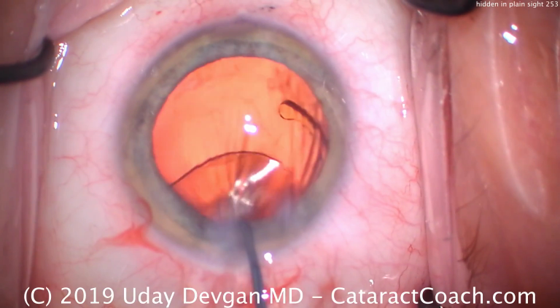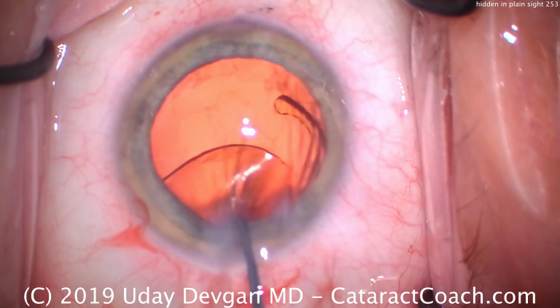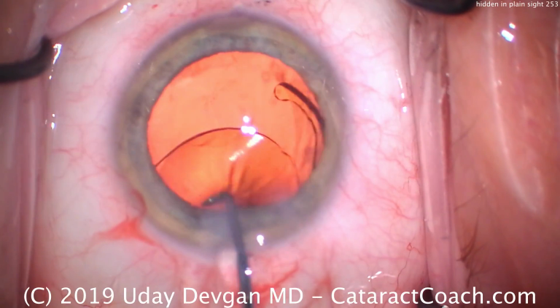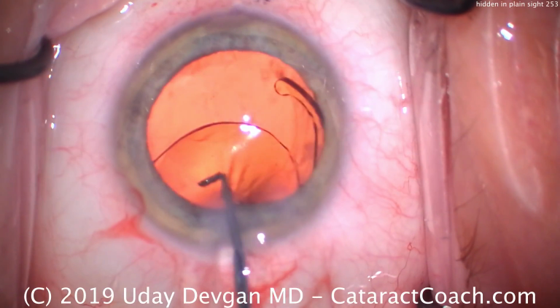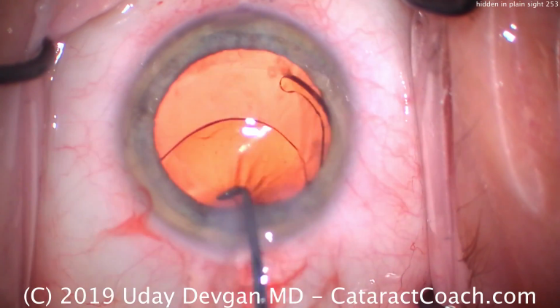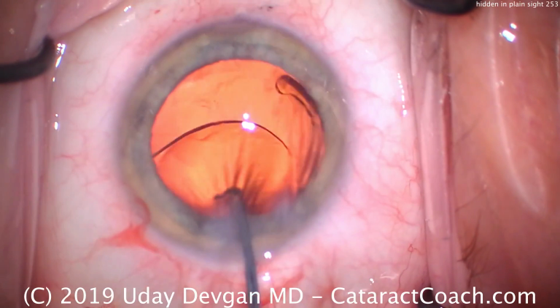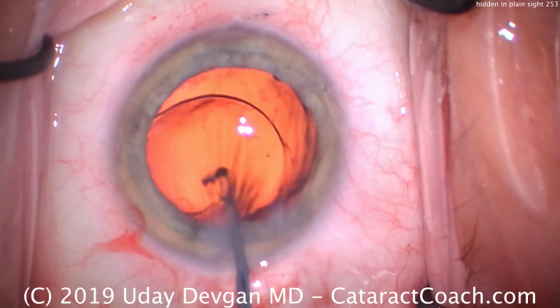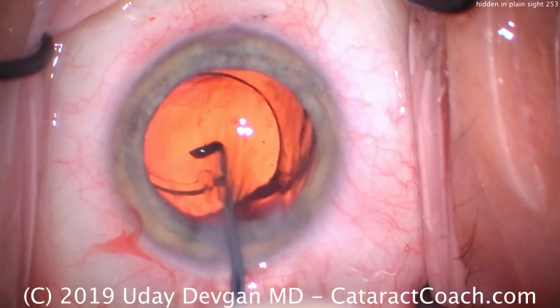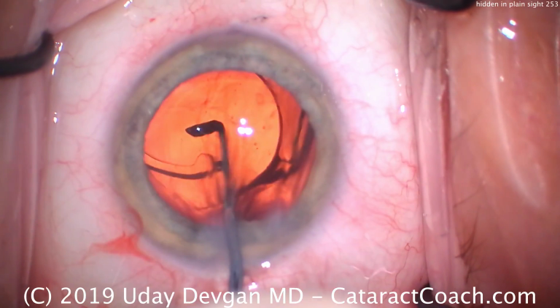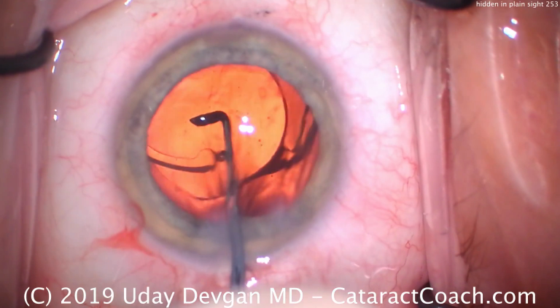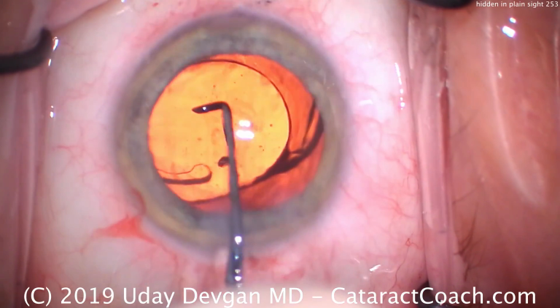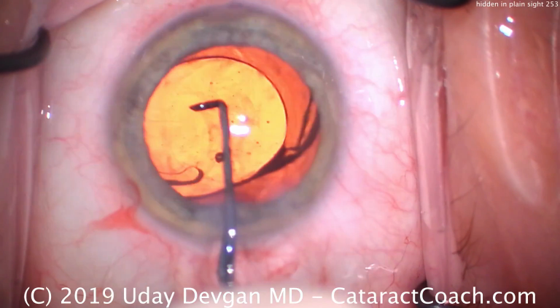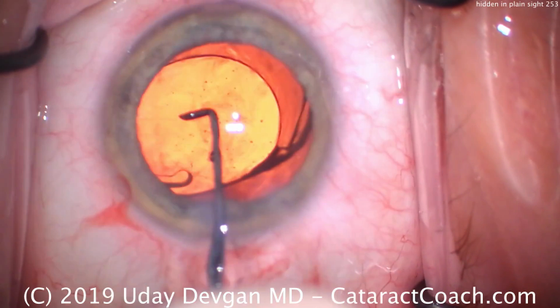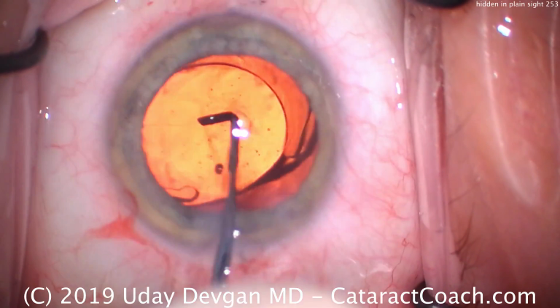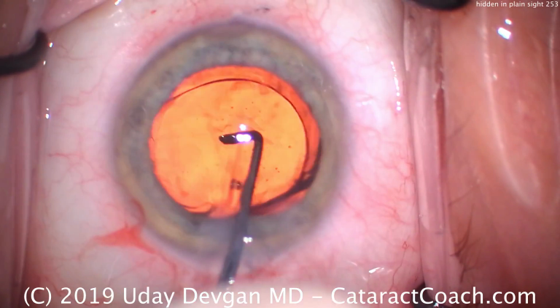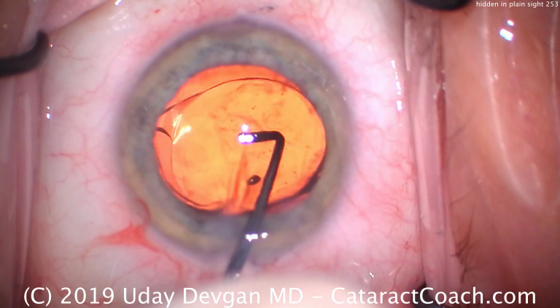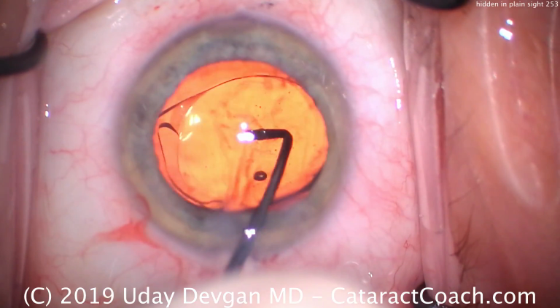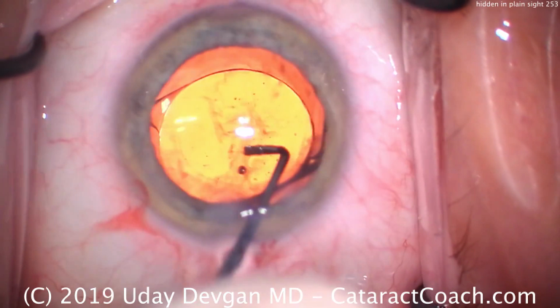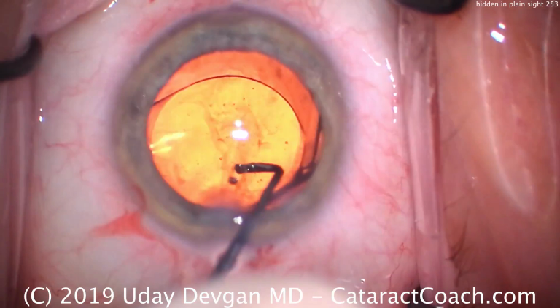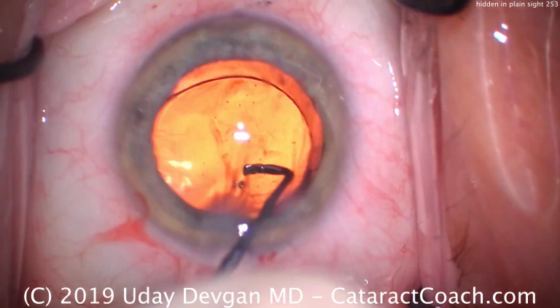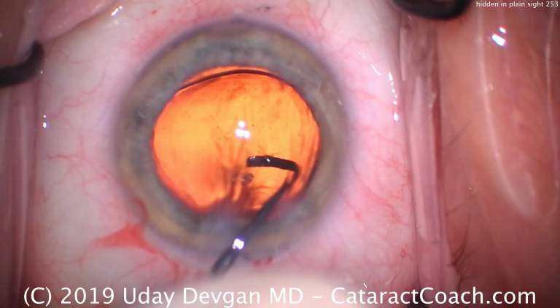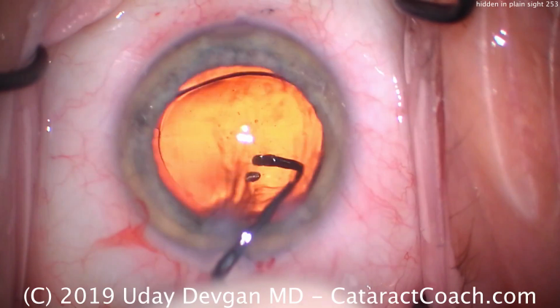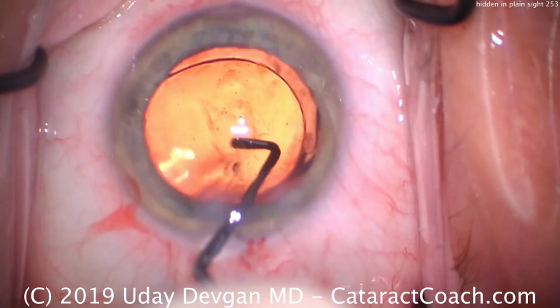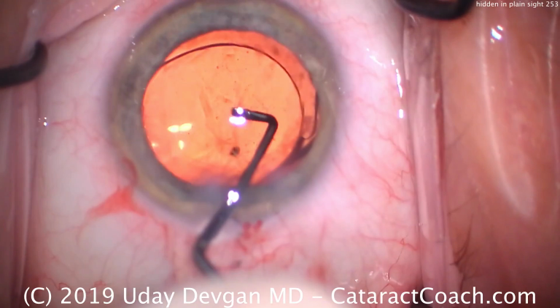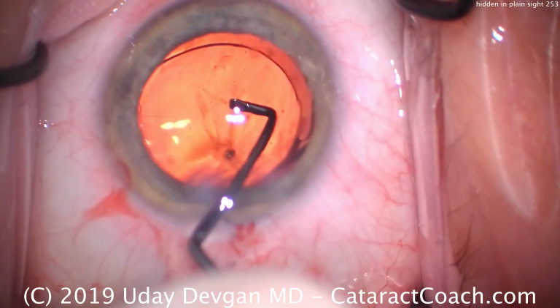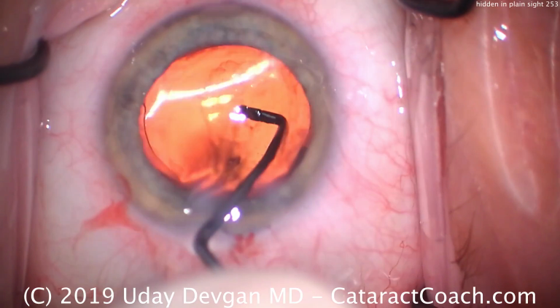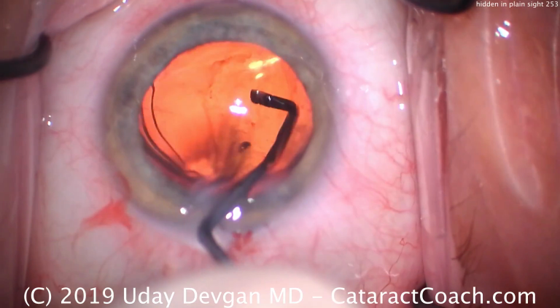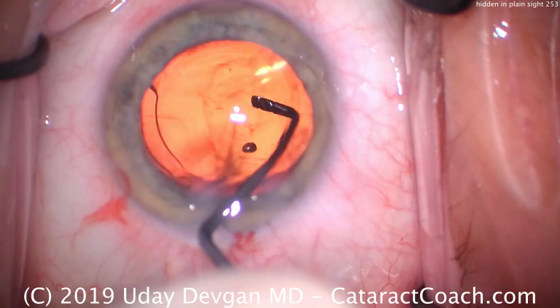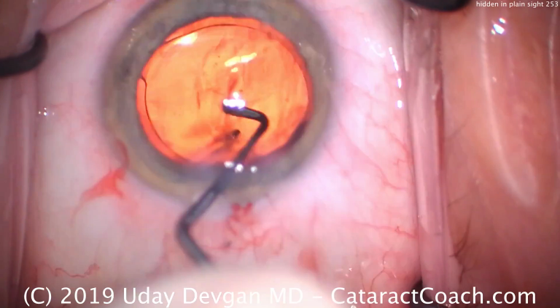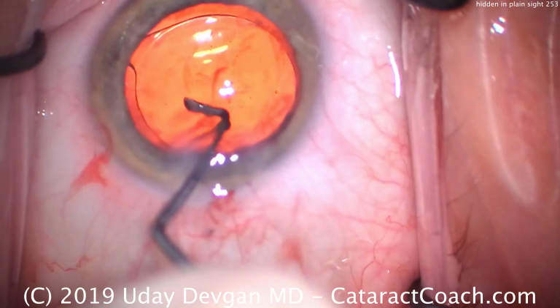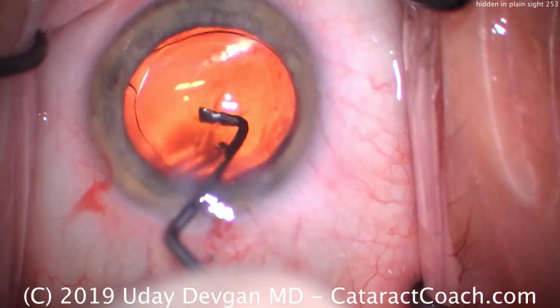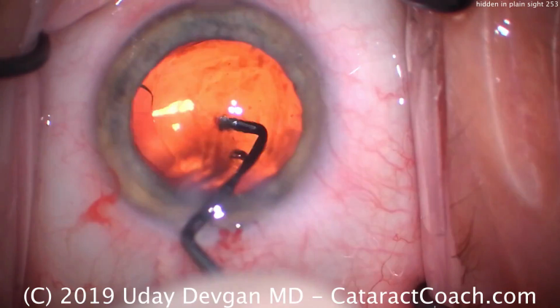Is it the haptic? No — we eventually opened that haptic up. It was stuck to the optic, but that's not it.